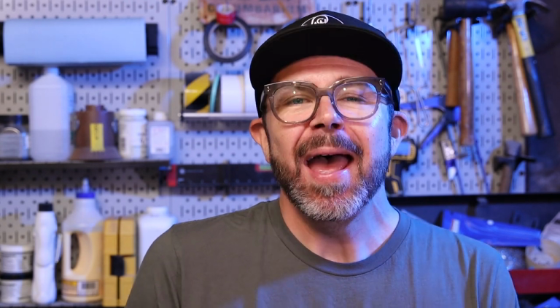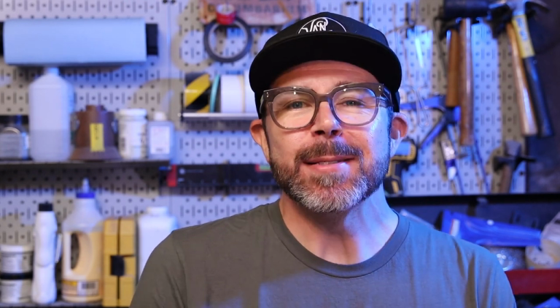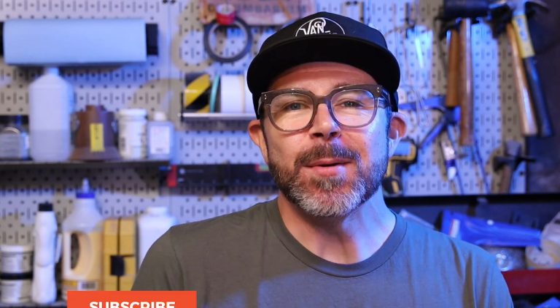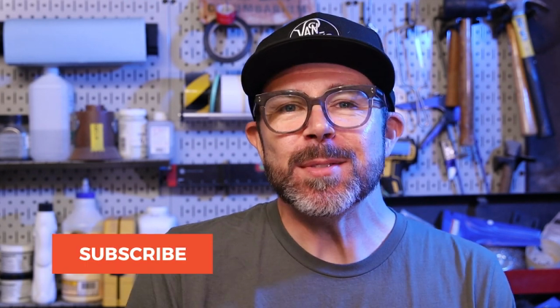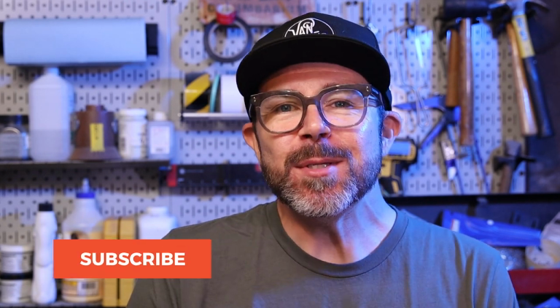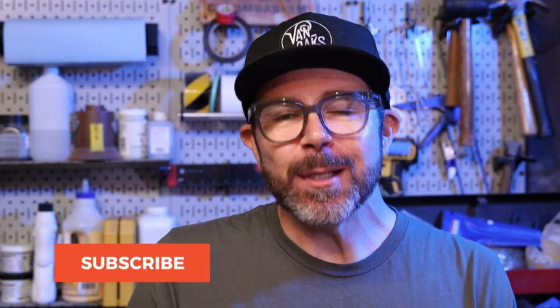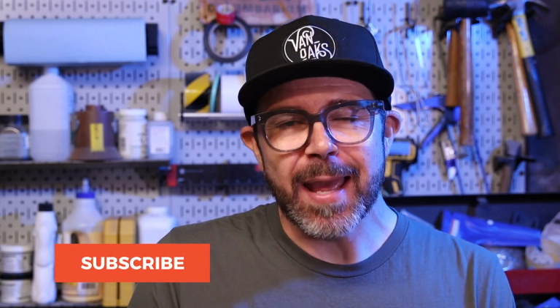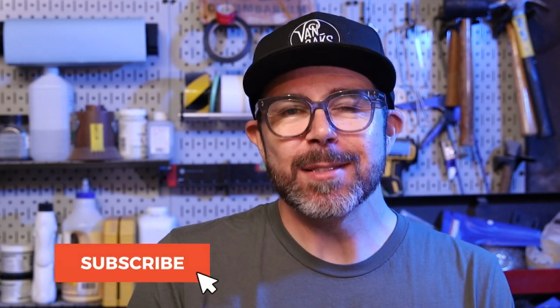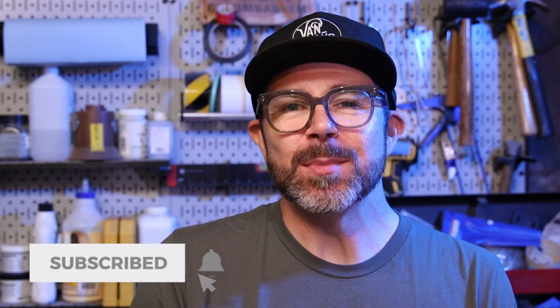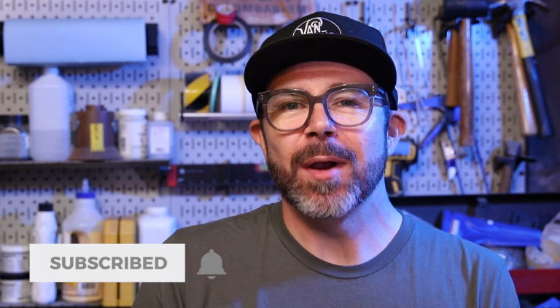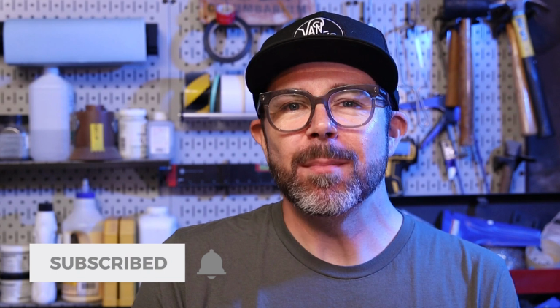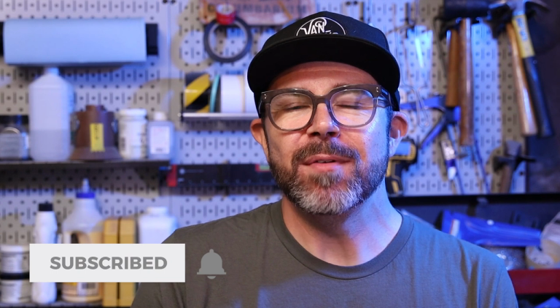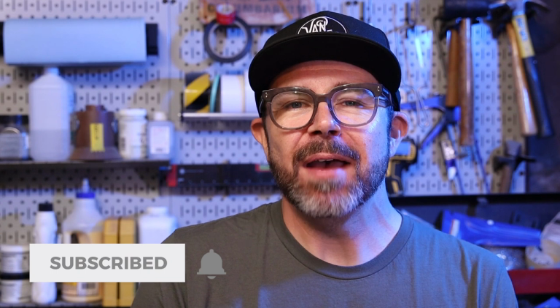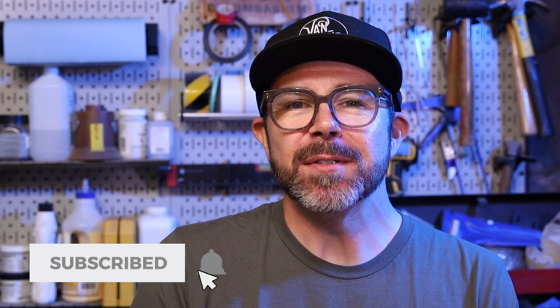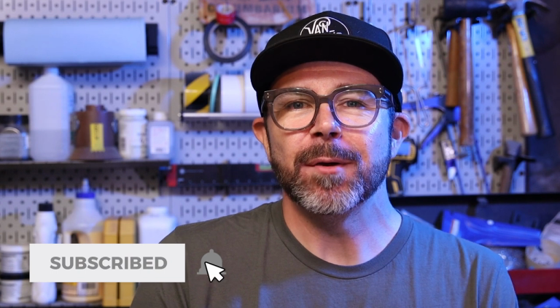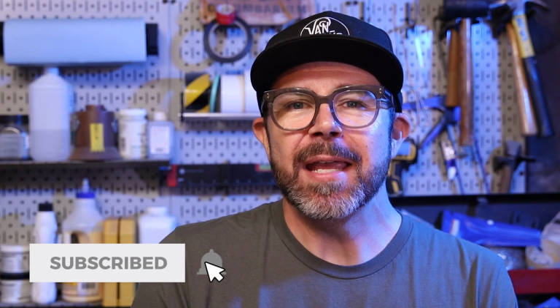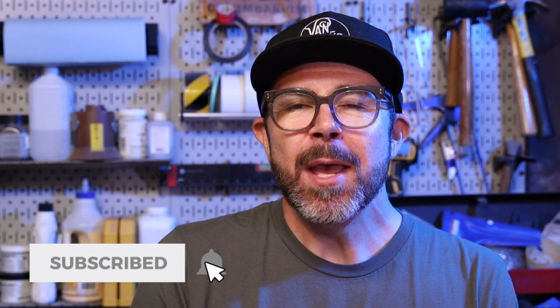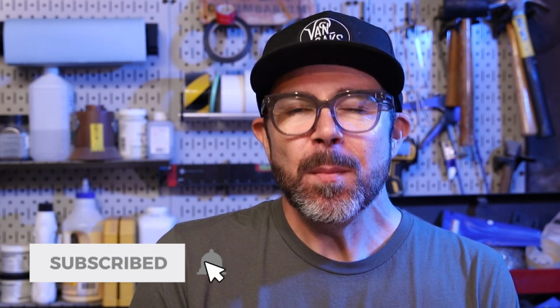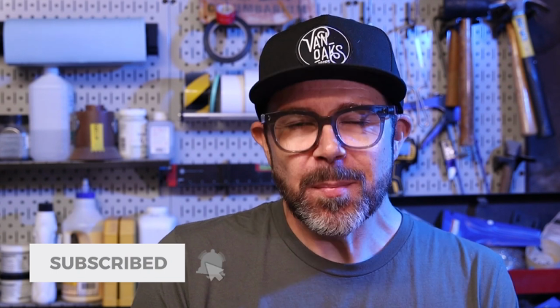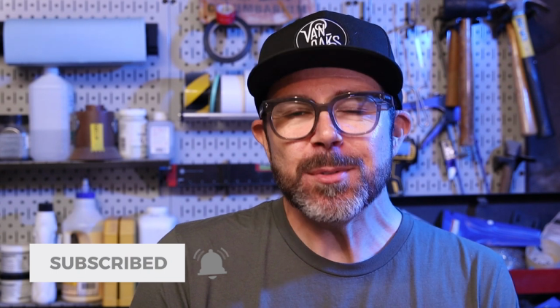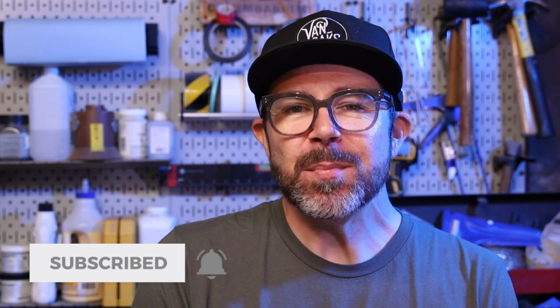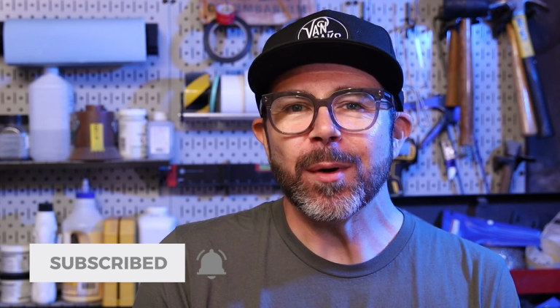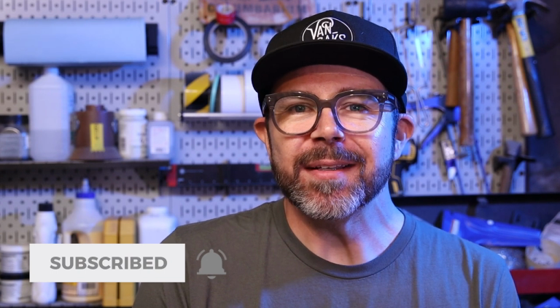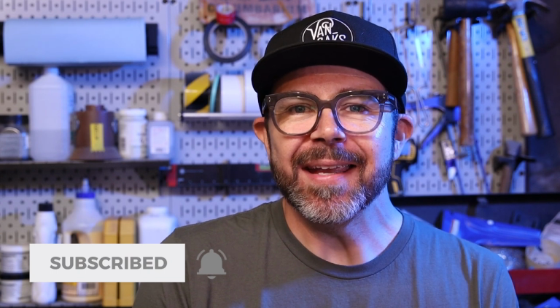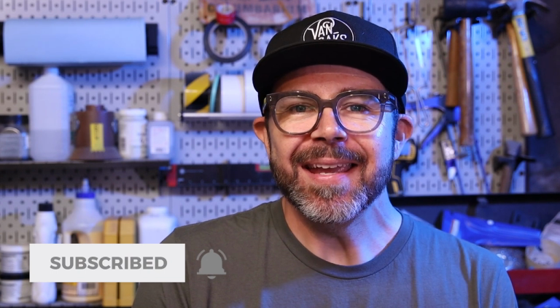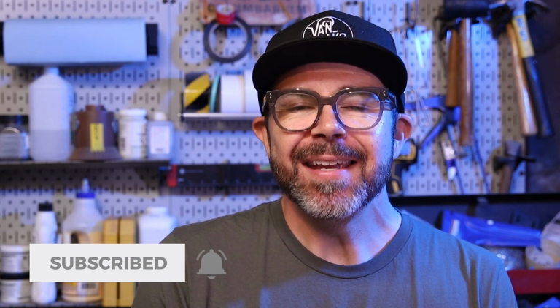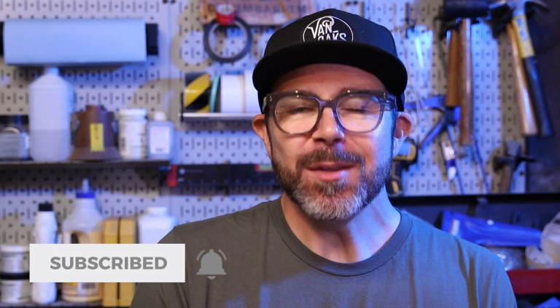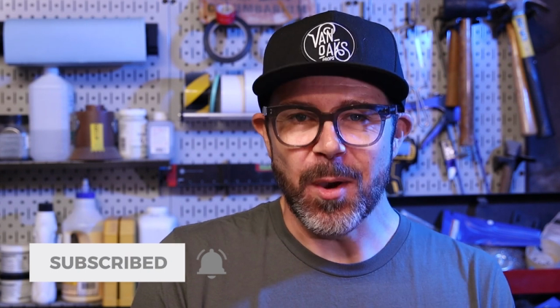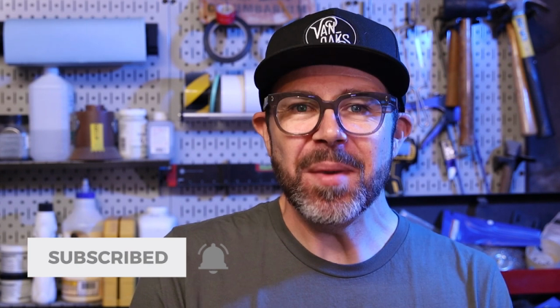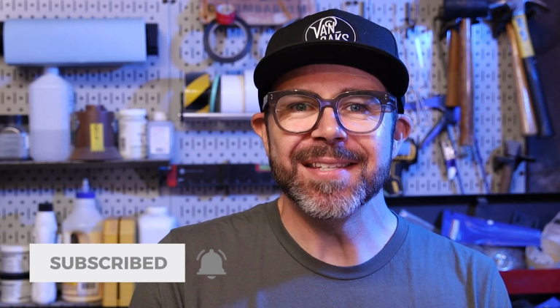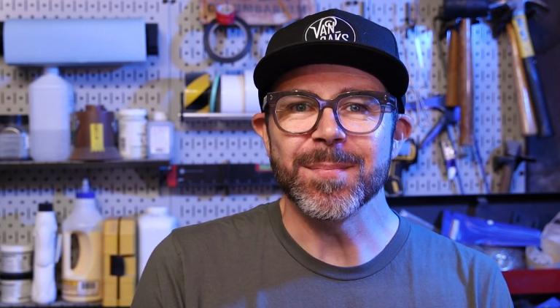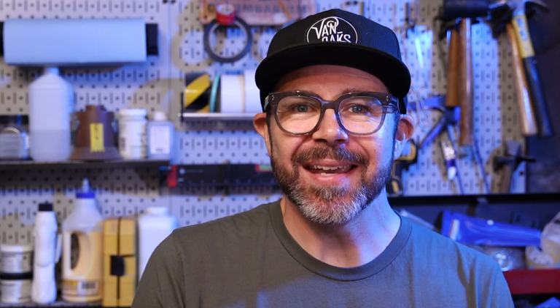As always, be sure to like and subscribe if you haven't already. But most importantly, go make something.